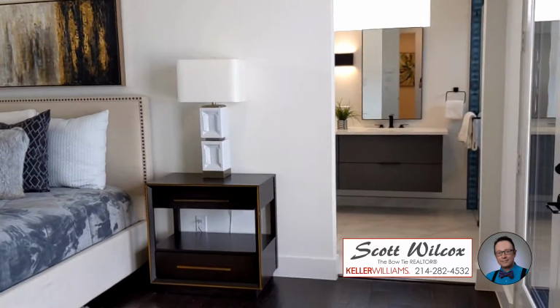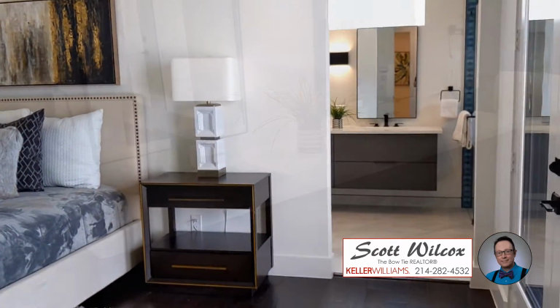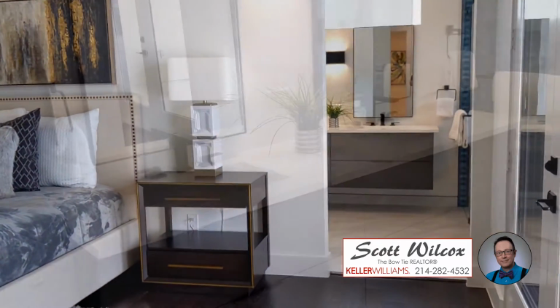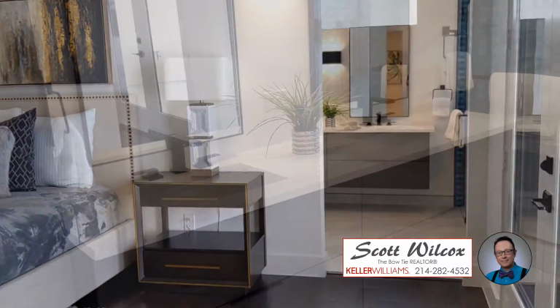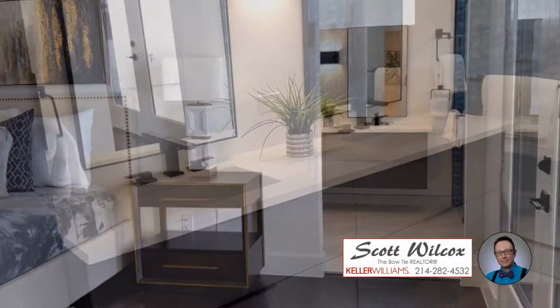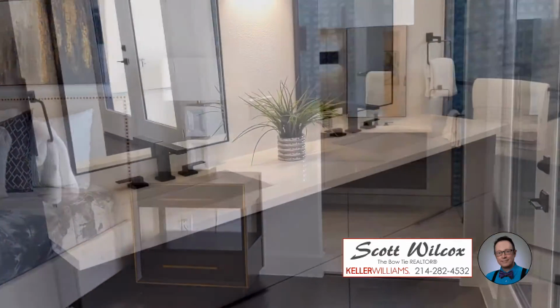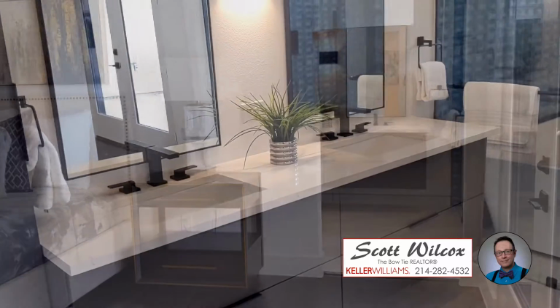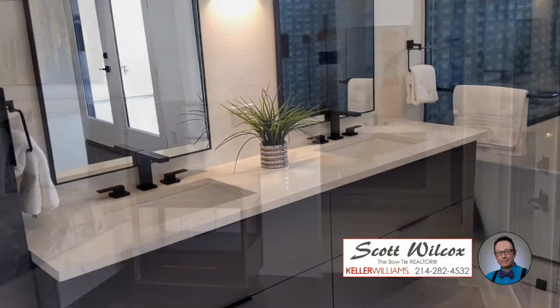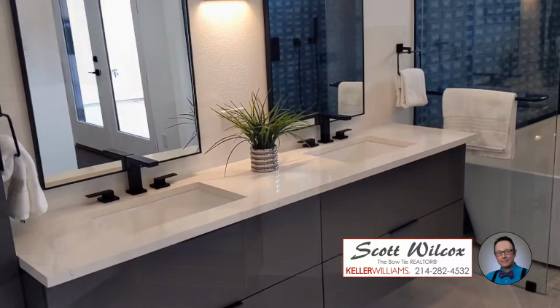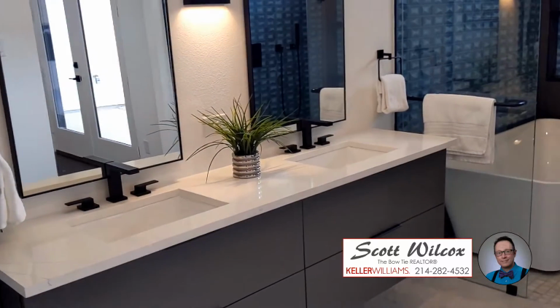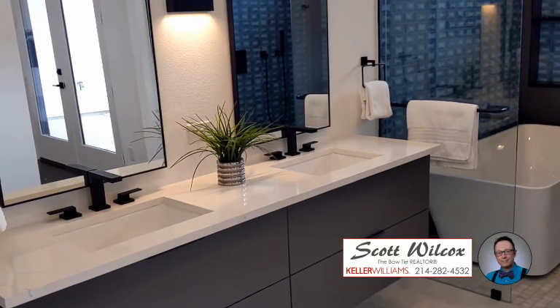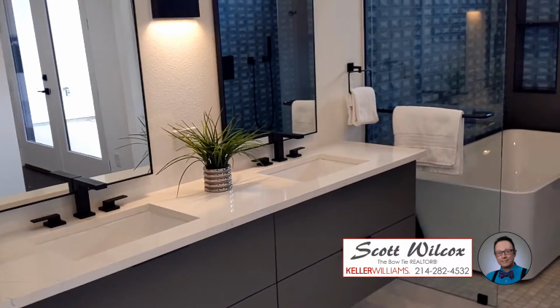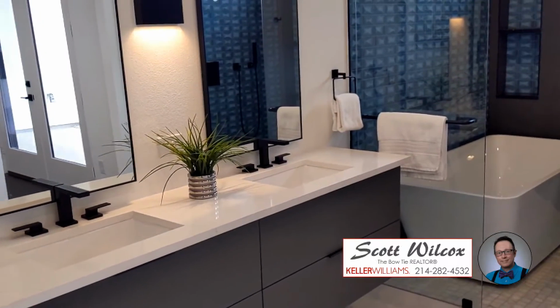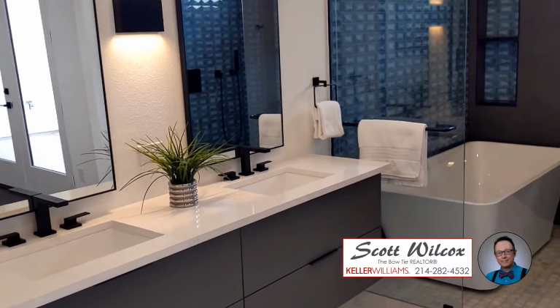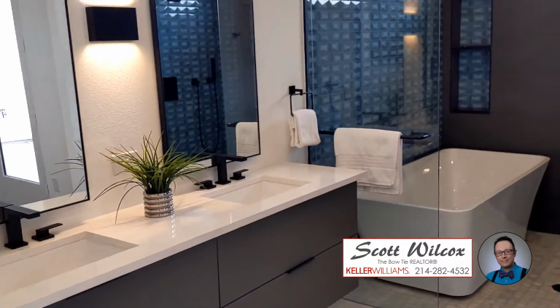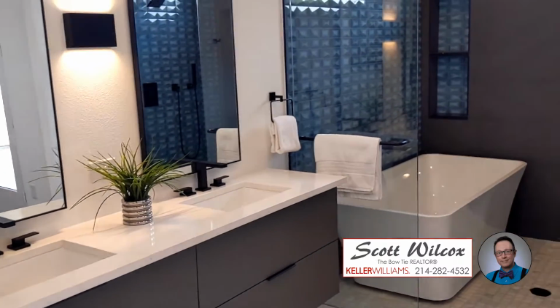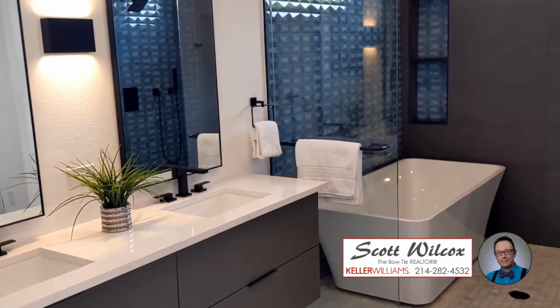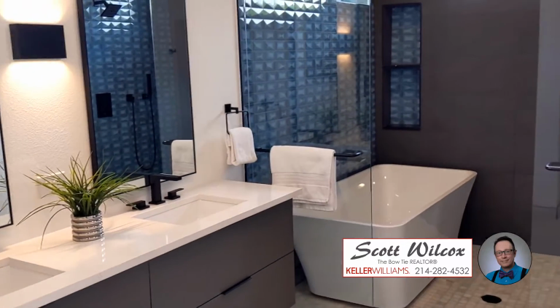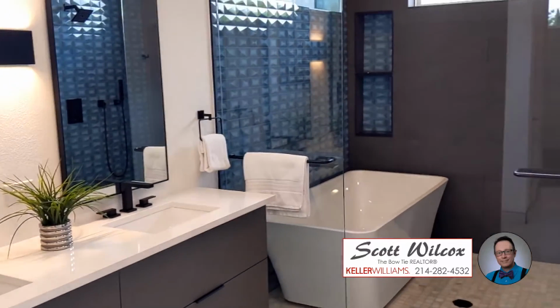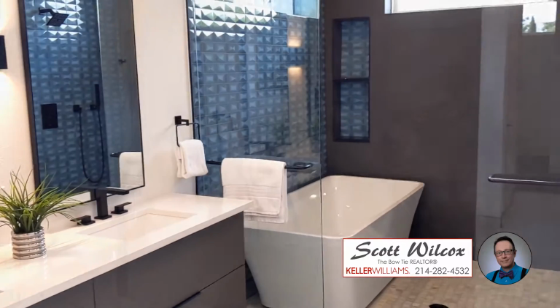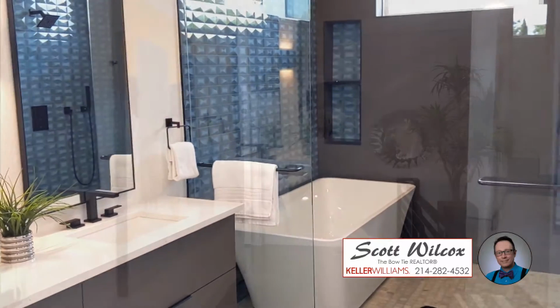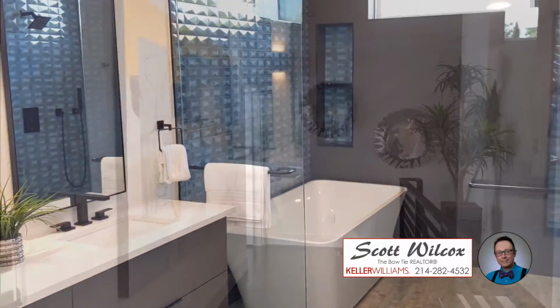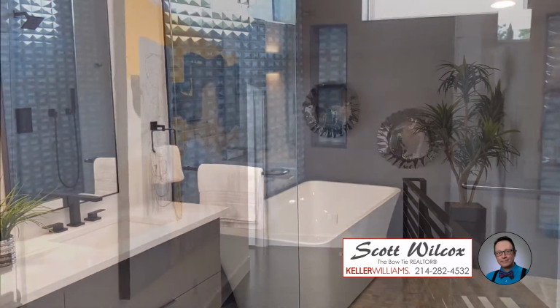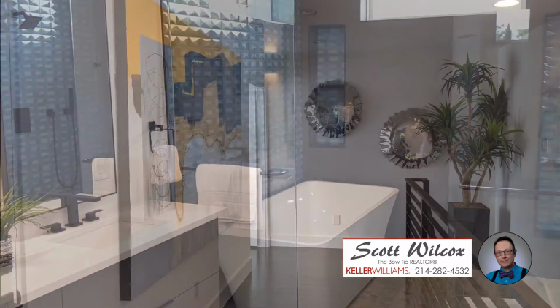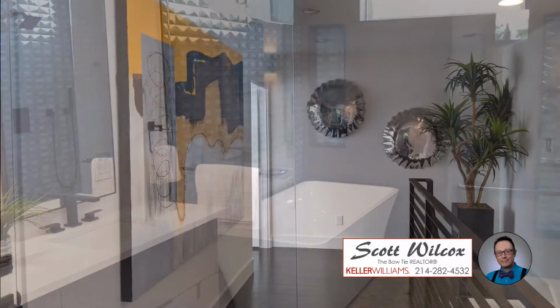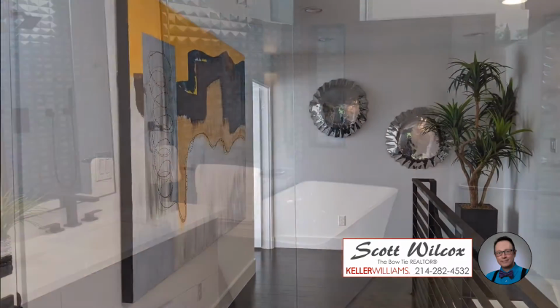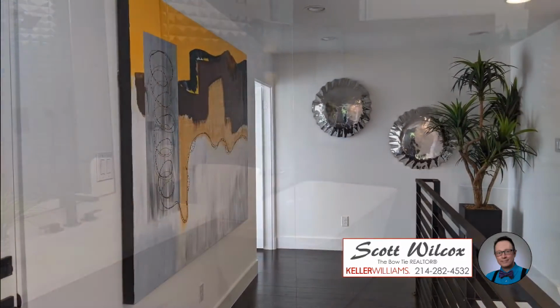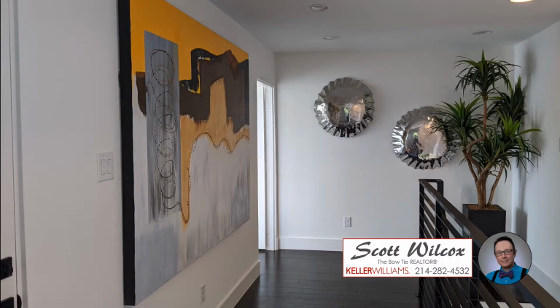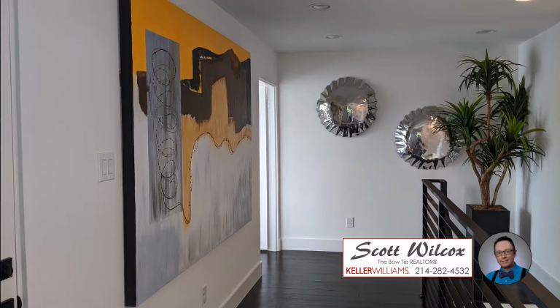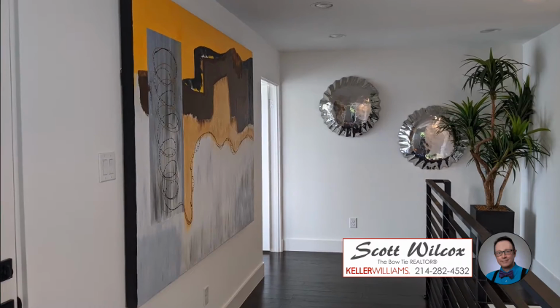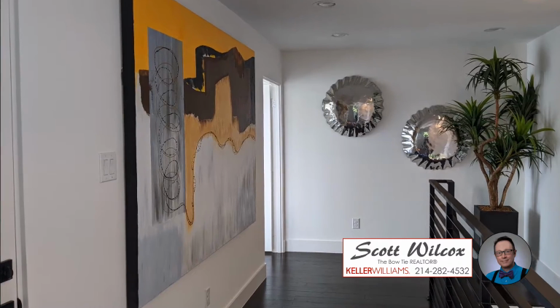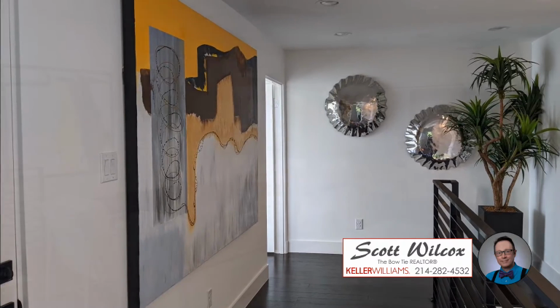At just over 2,700 square feet, the three bedrooms and three full, two half bathrooms are cleverly arranged.